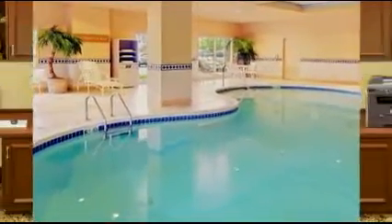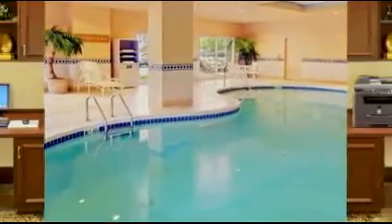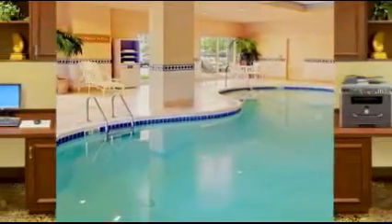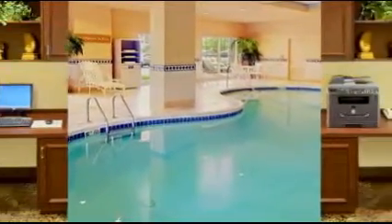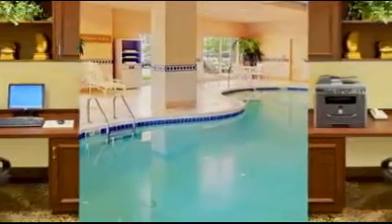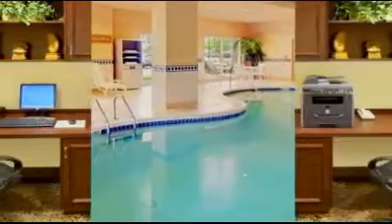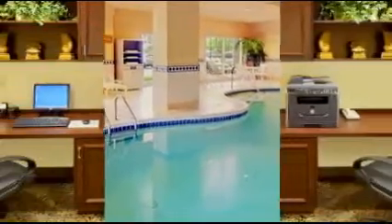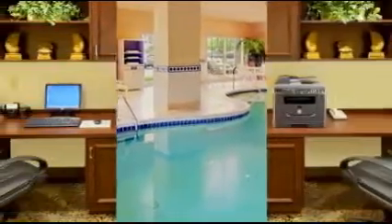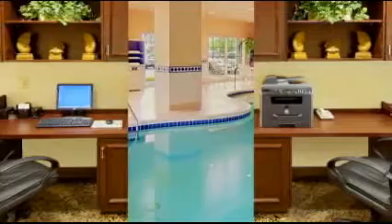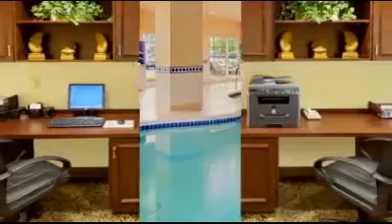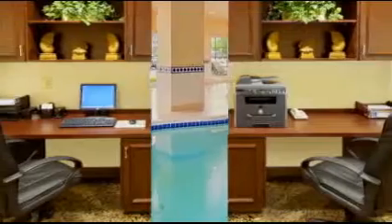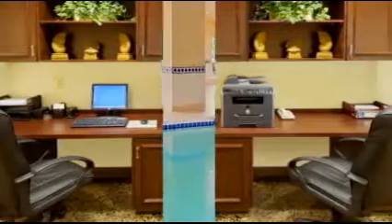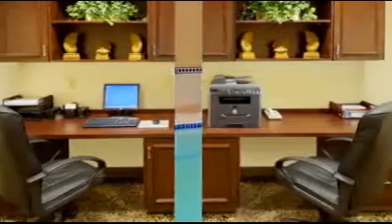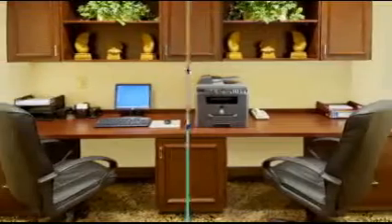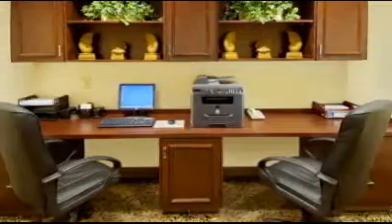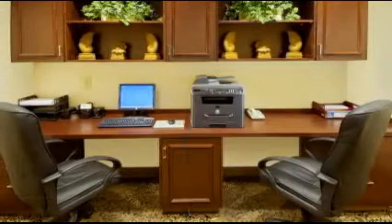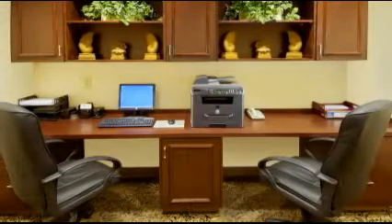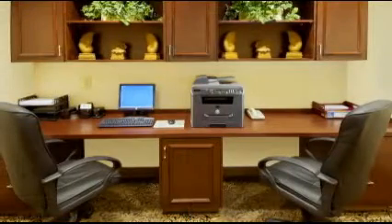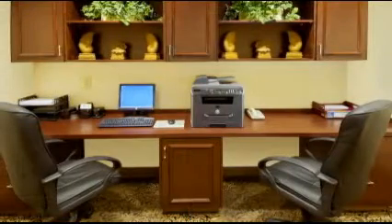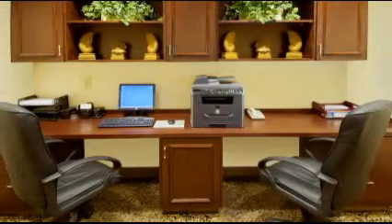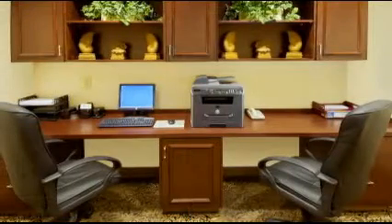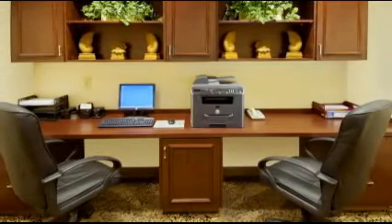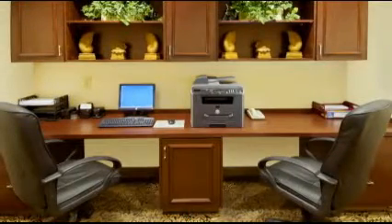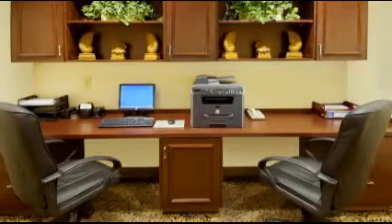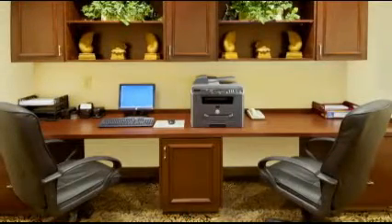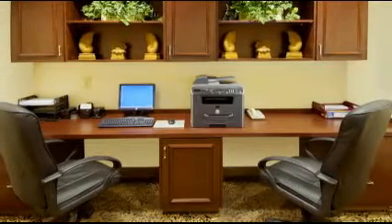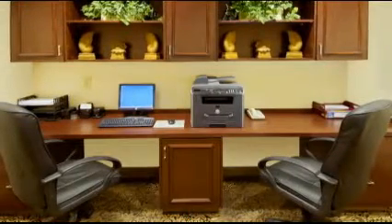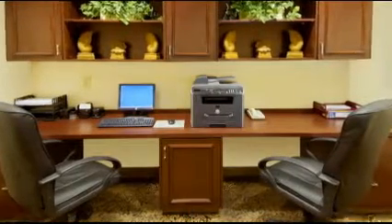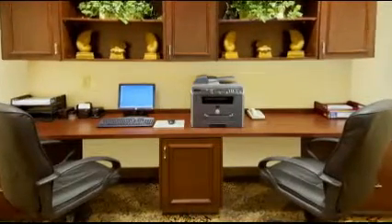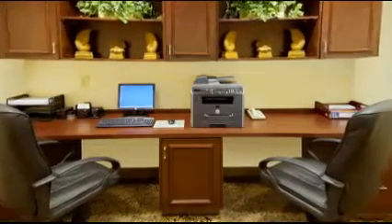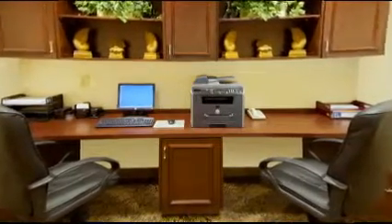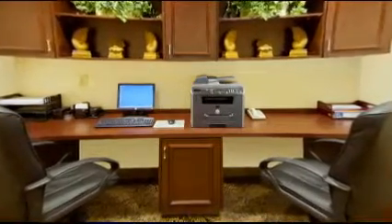Working on the road? Our business center has a printer, copier, and fax machine to help get the job done.